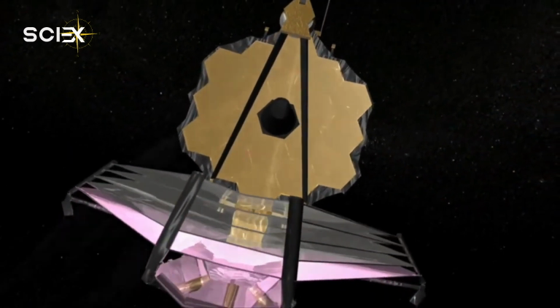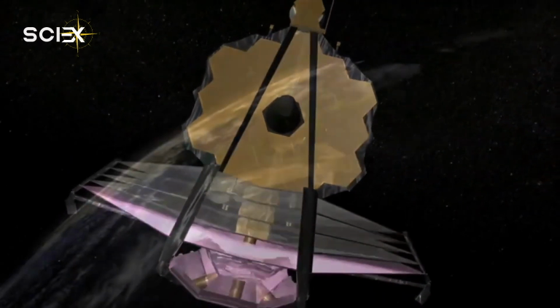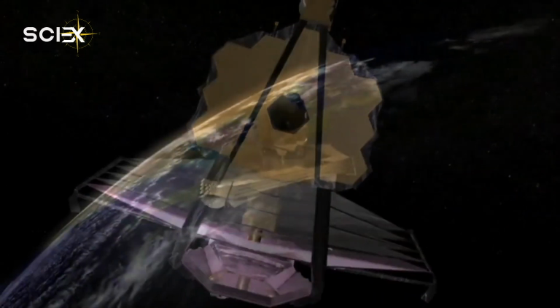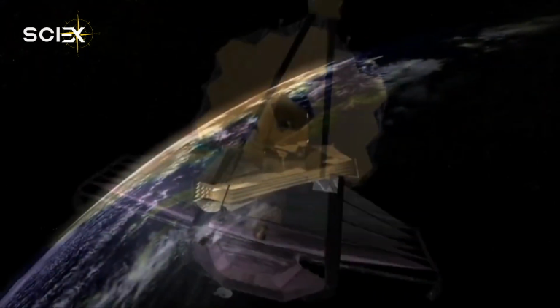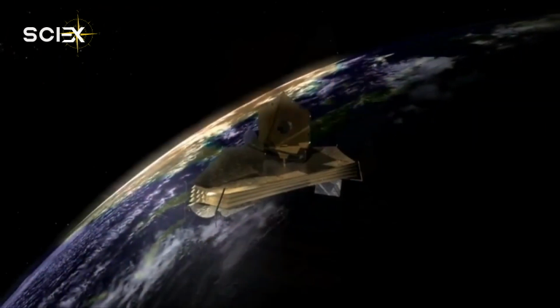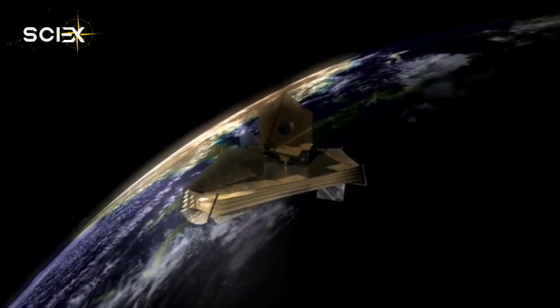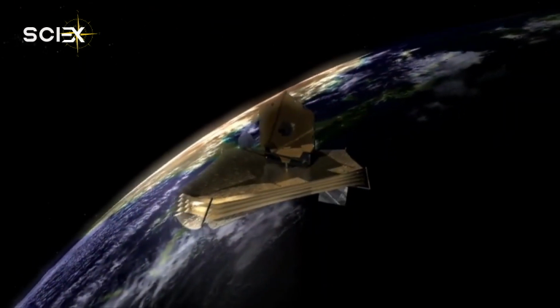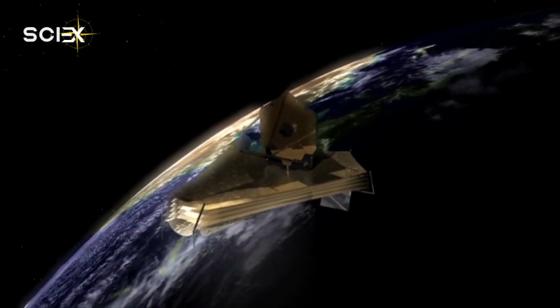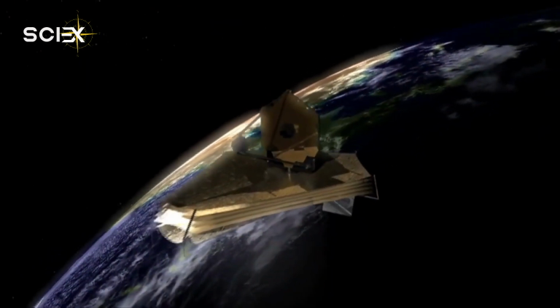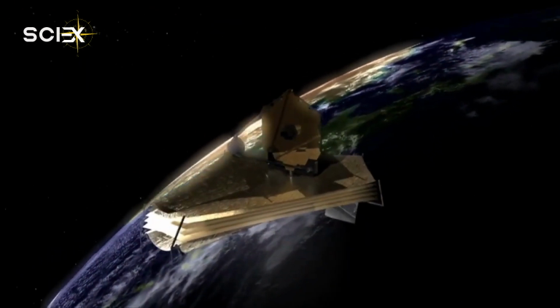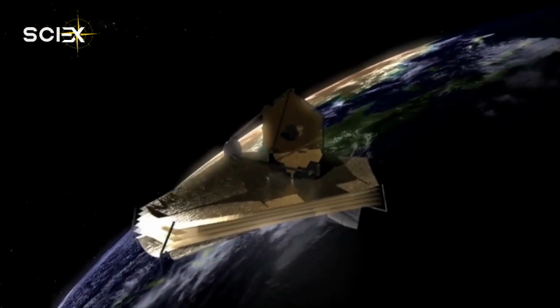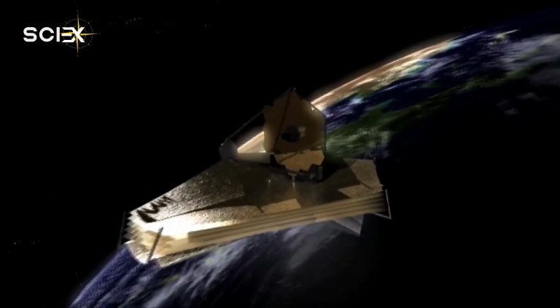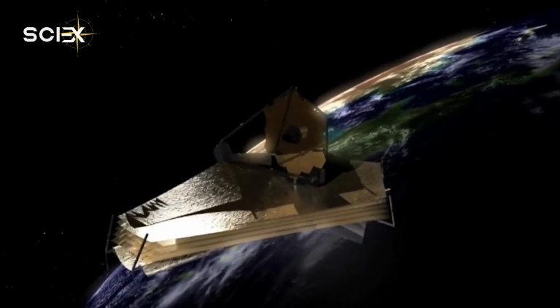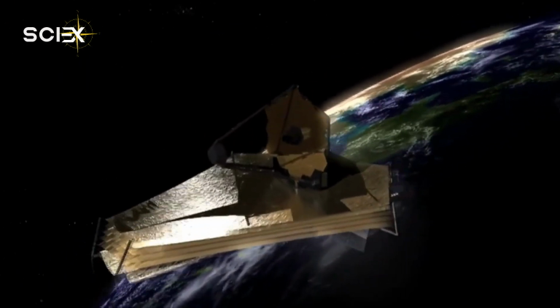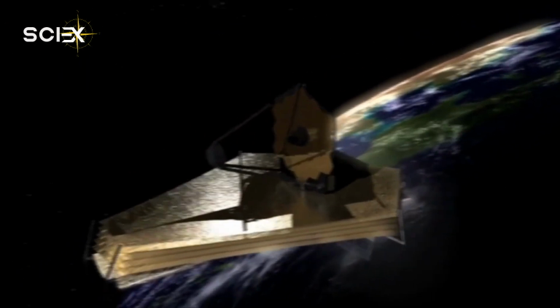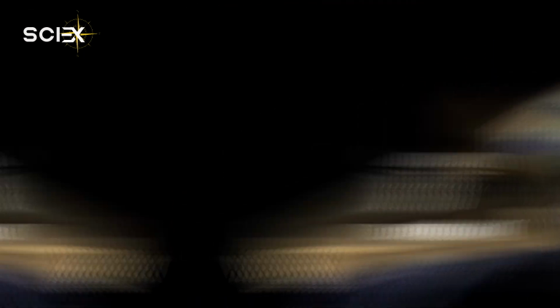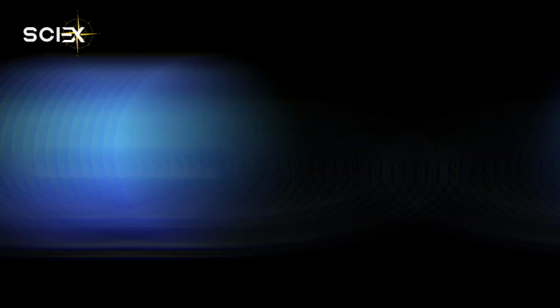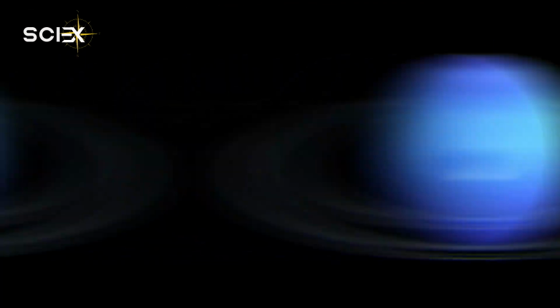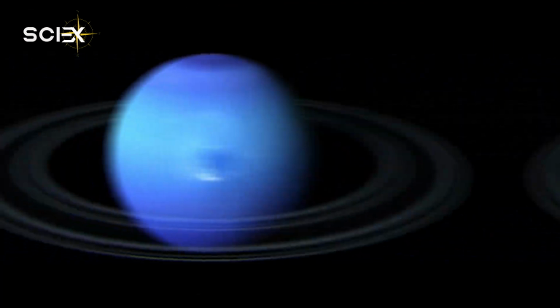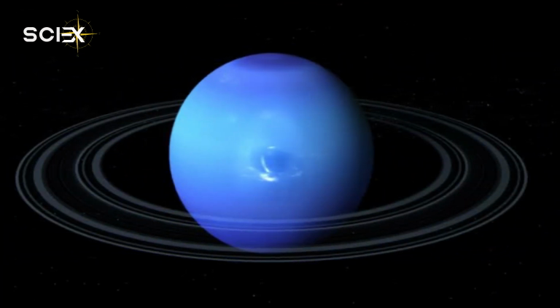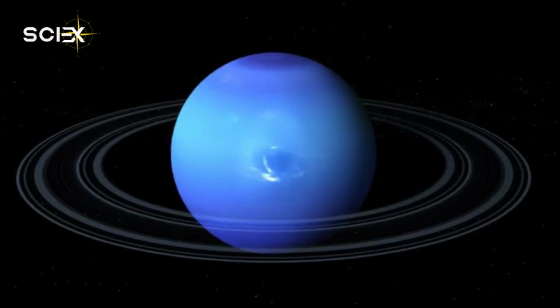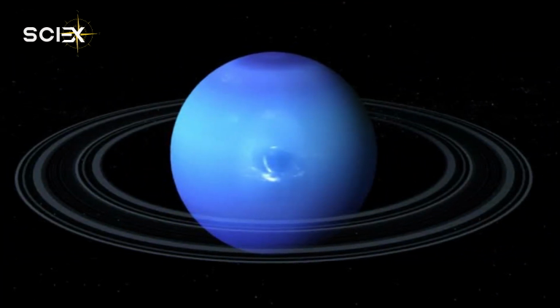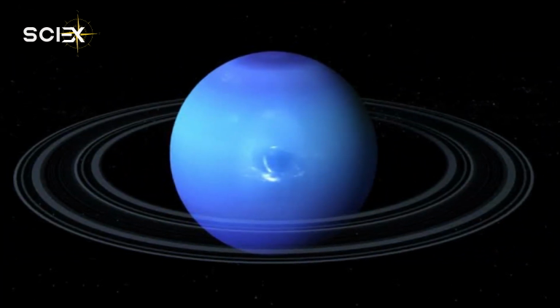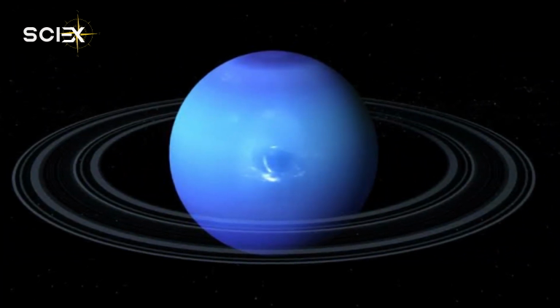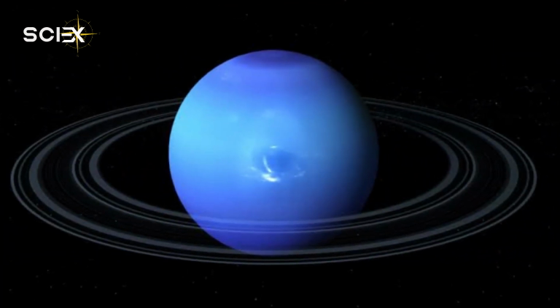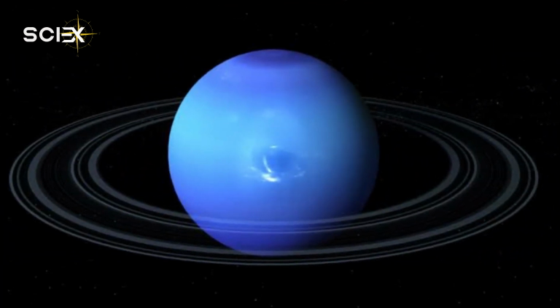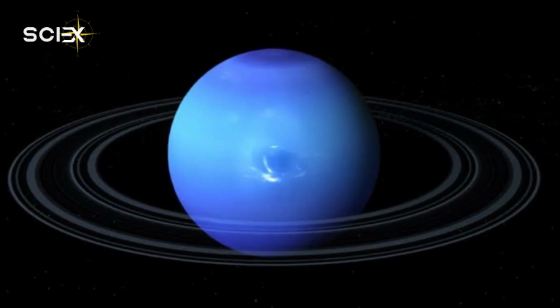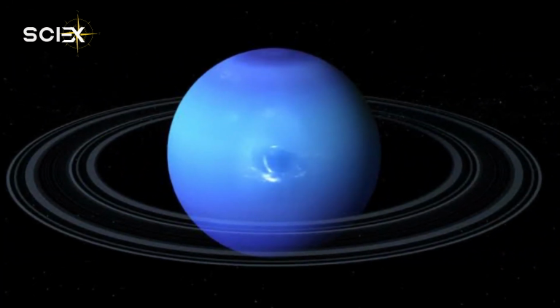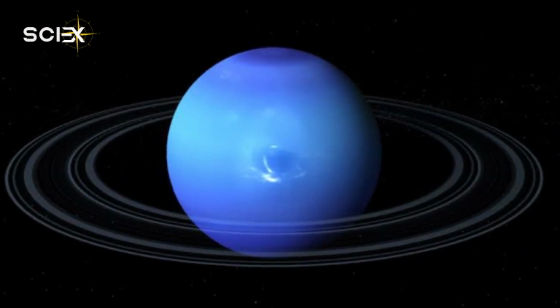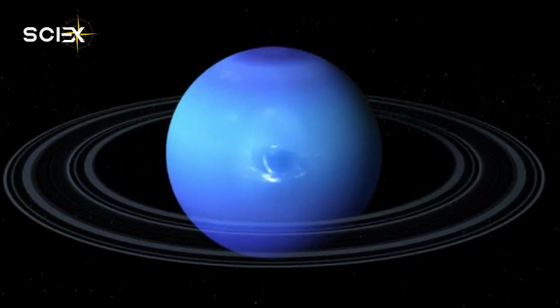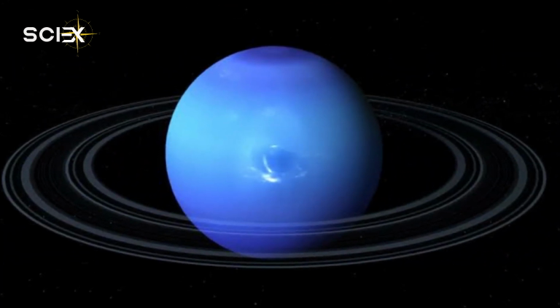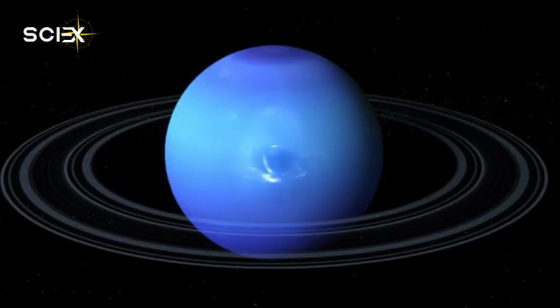Compared to Jupiter and Saturn, which are gas giants, the ice giant Neptune is much richer in elements that are heavier than hydrogen and helium.